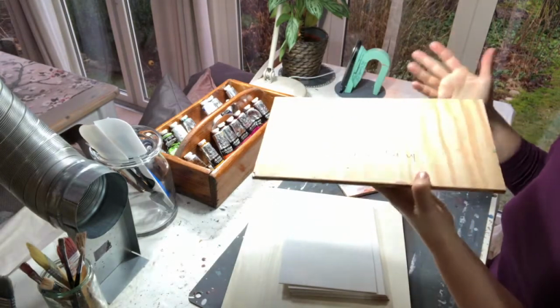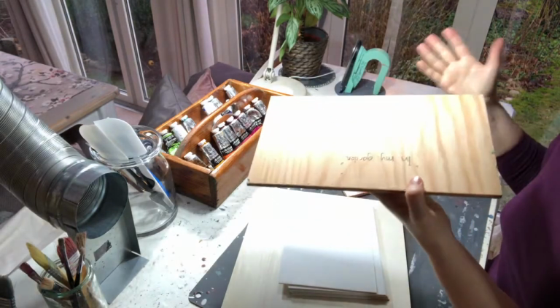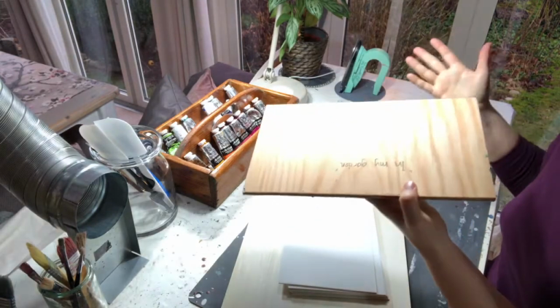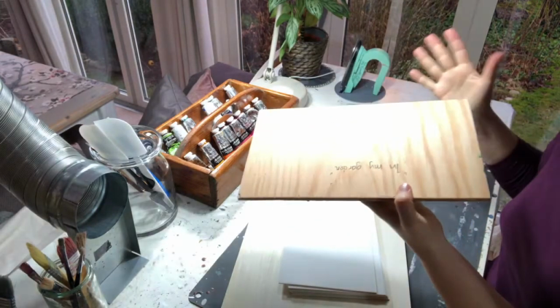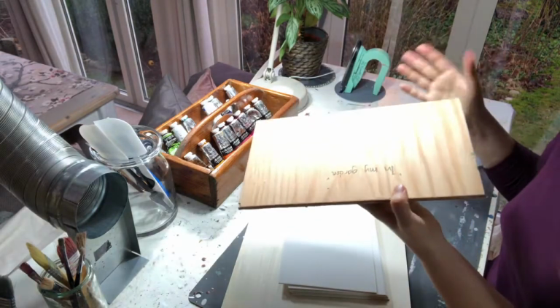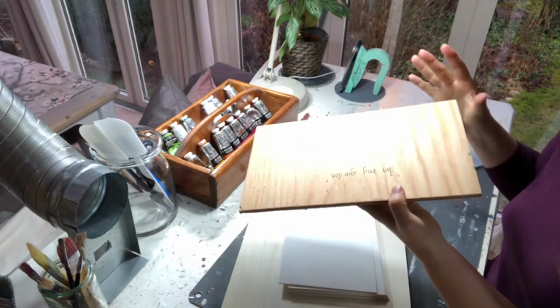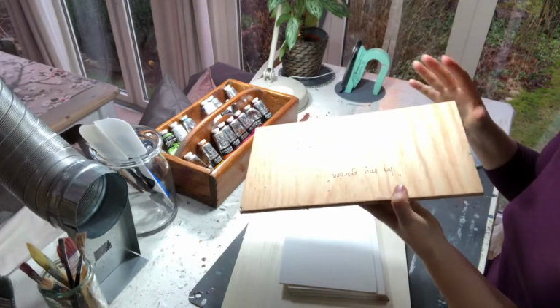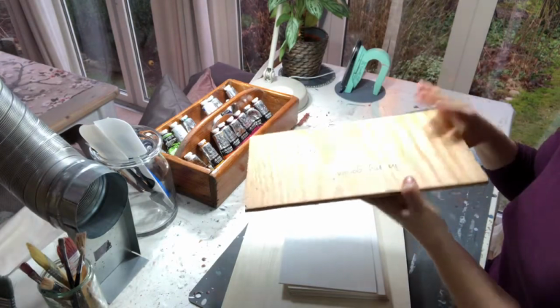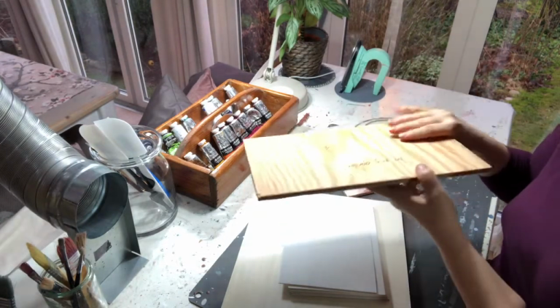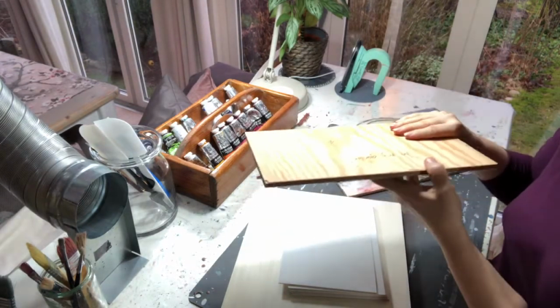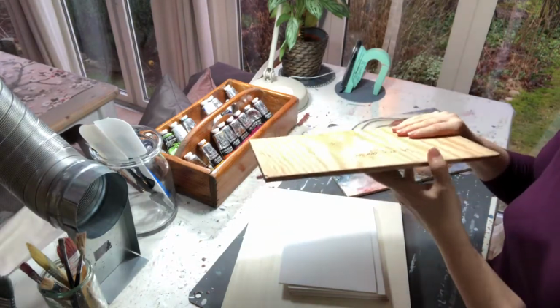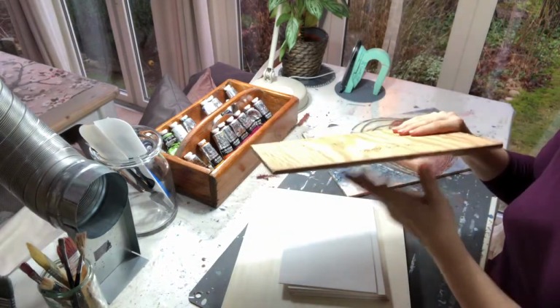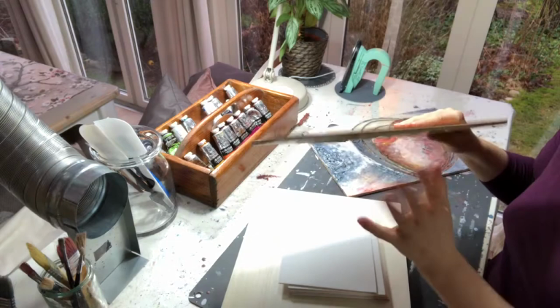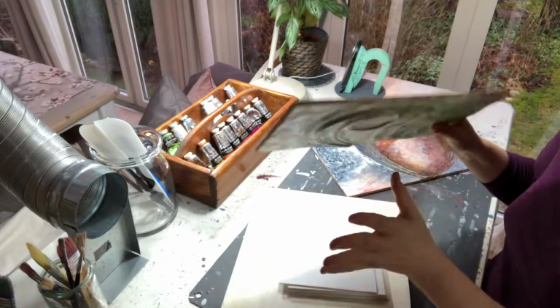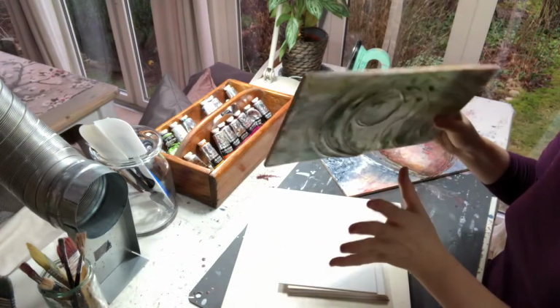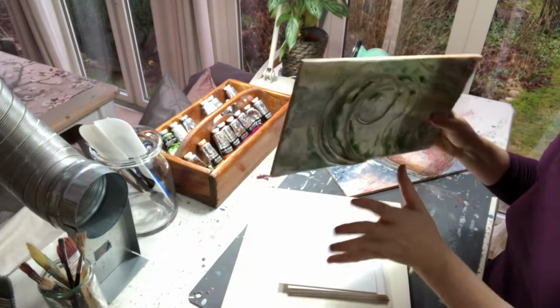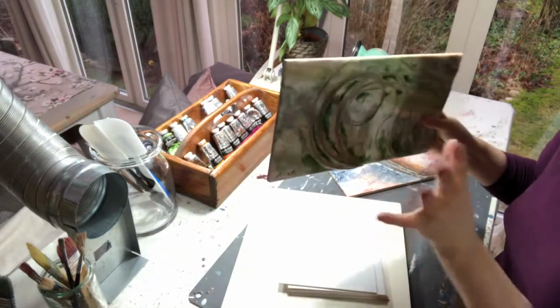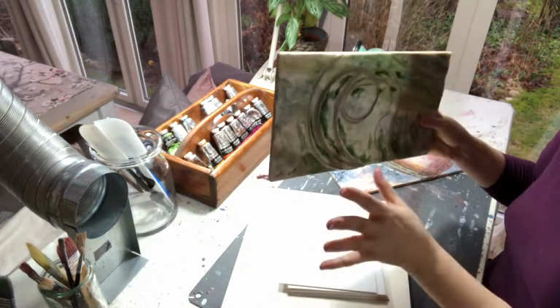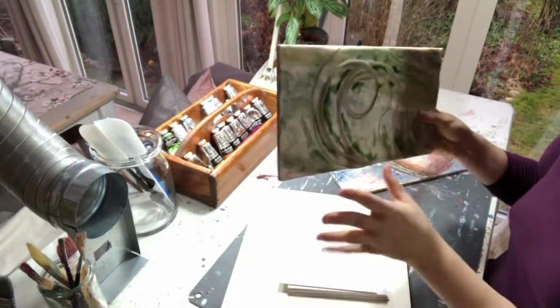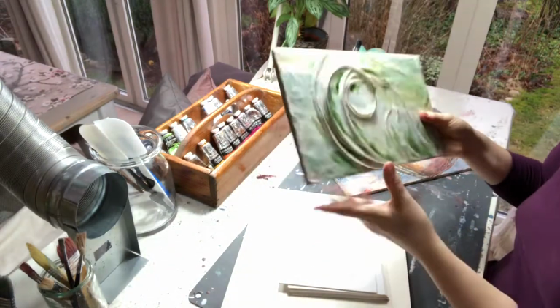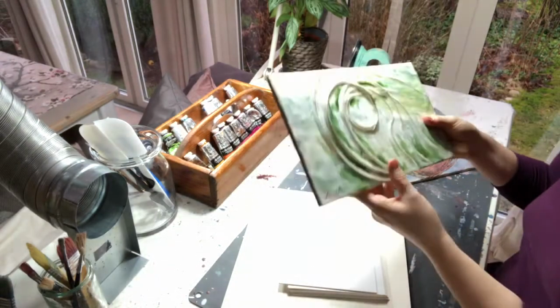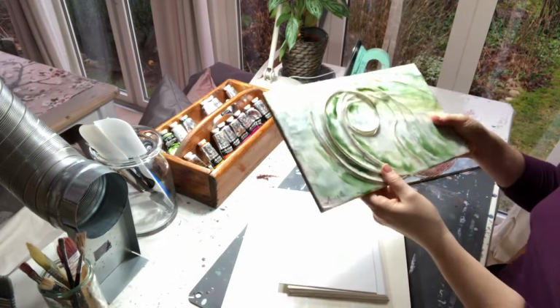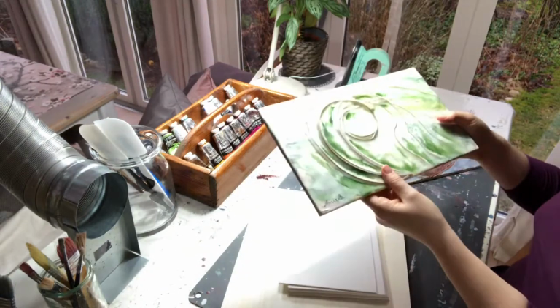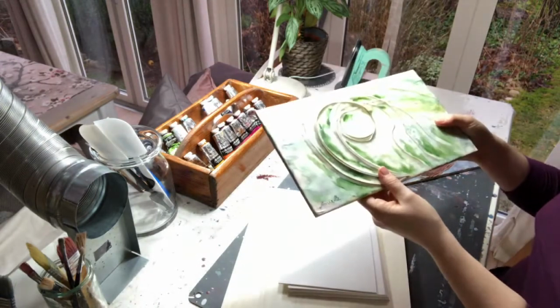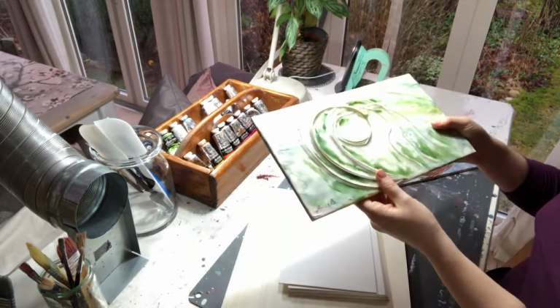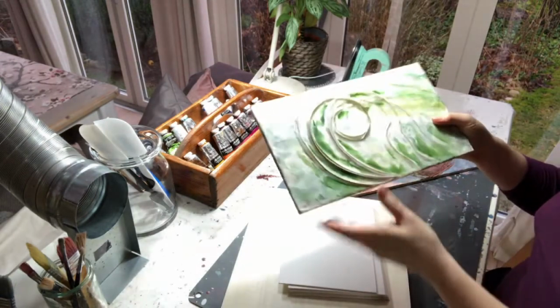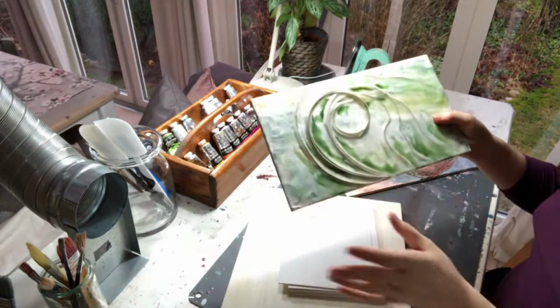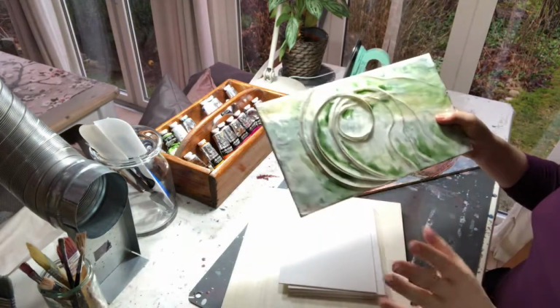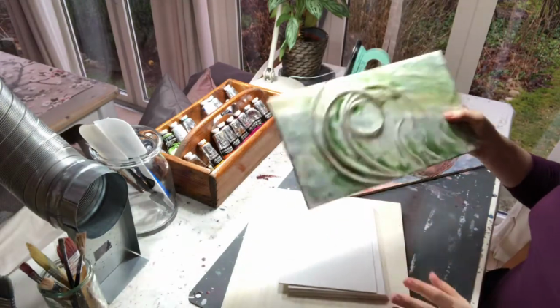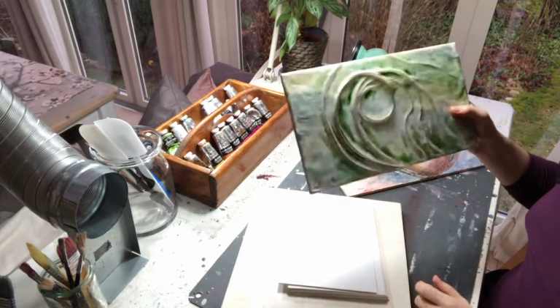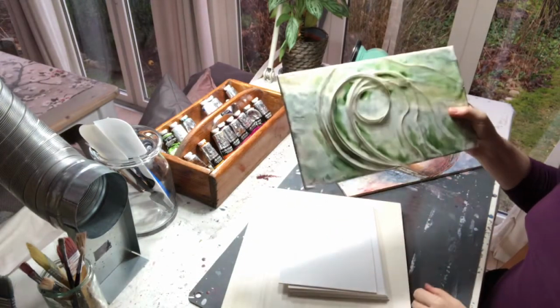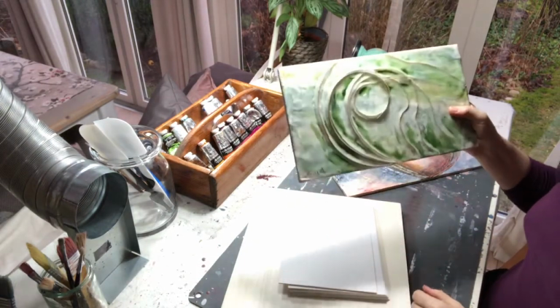So that's why they say that encaustic must be painted on a rigid surface — something that is hard. Let me explain what those things can be.